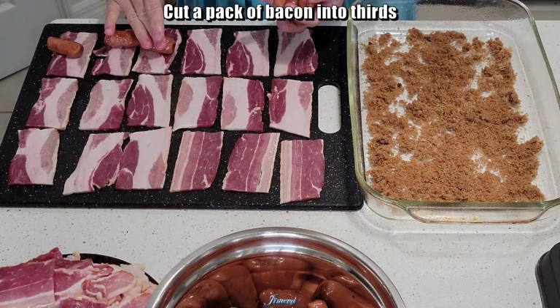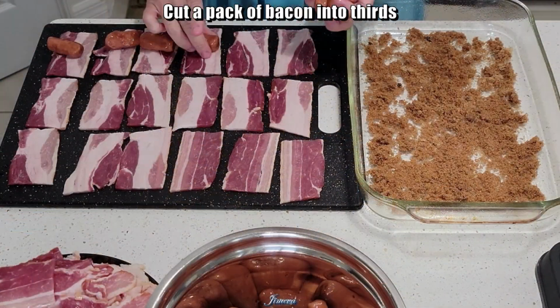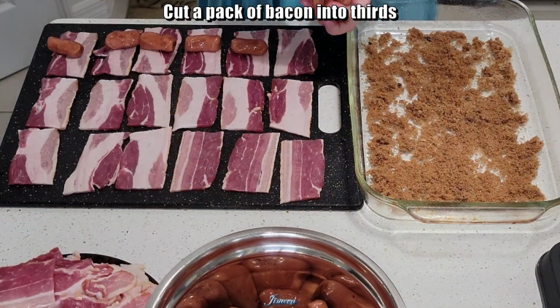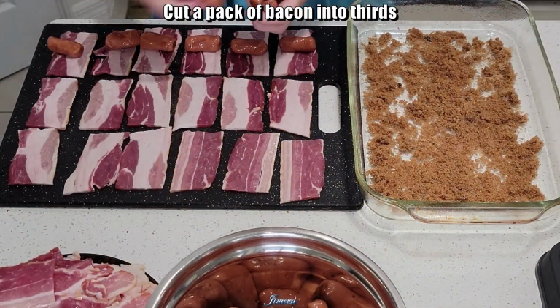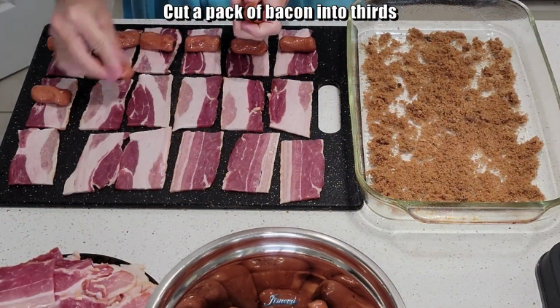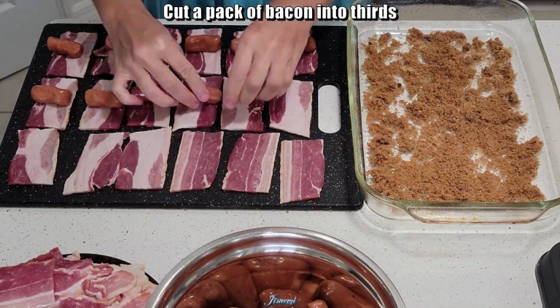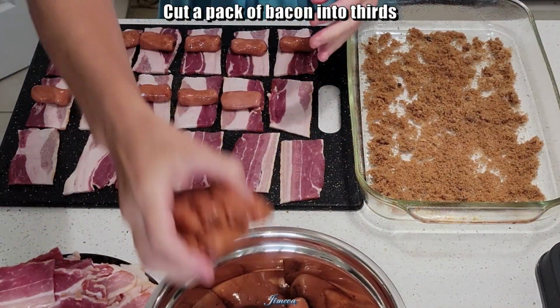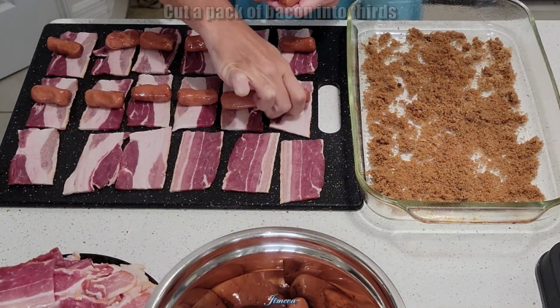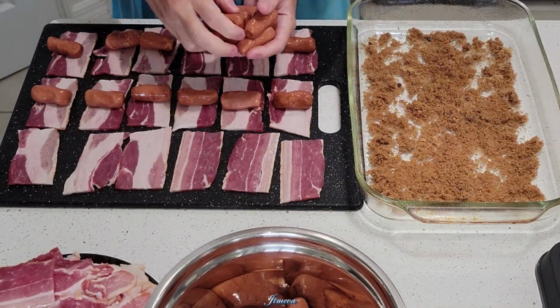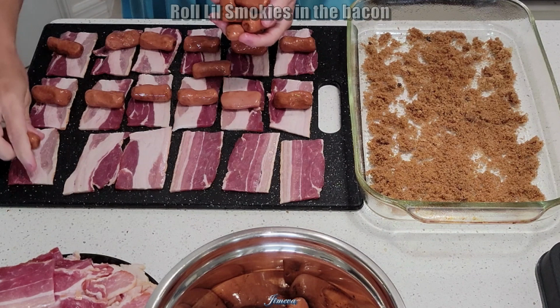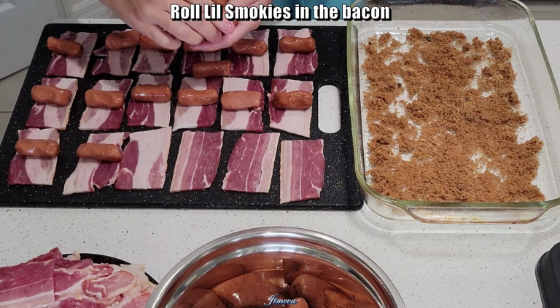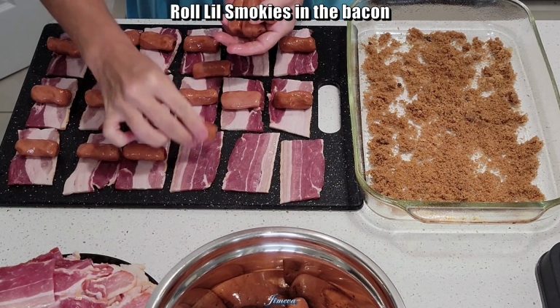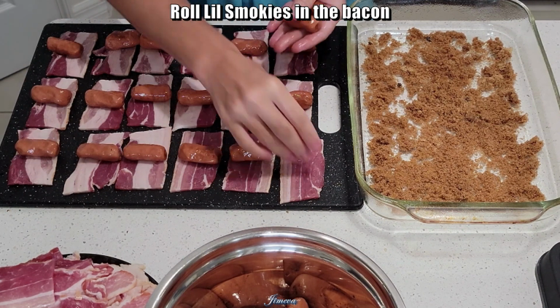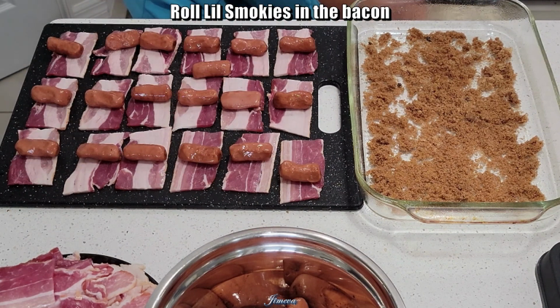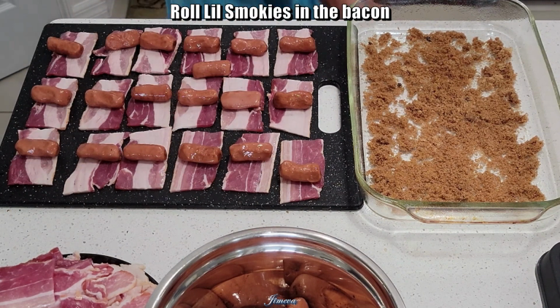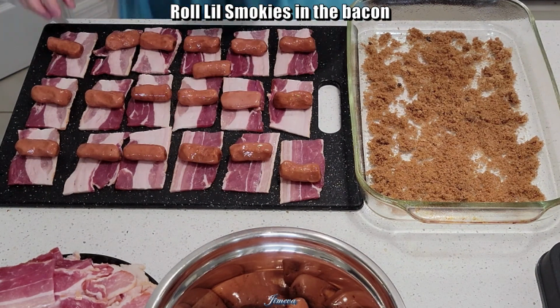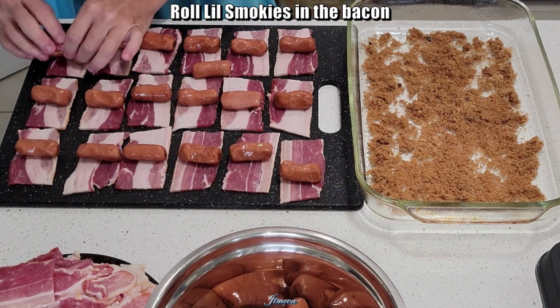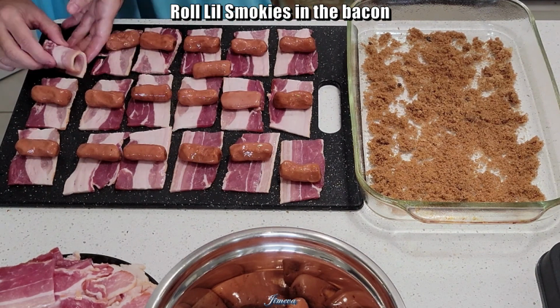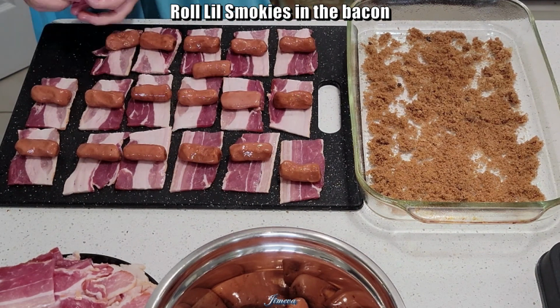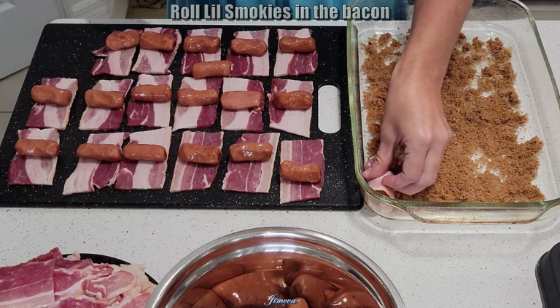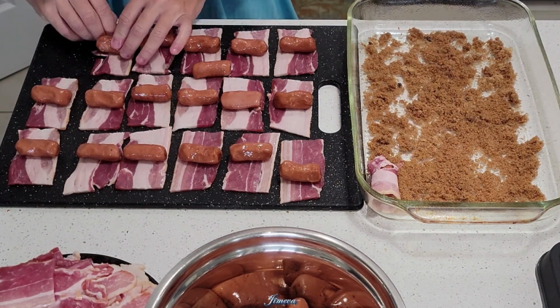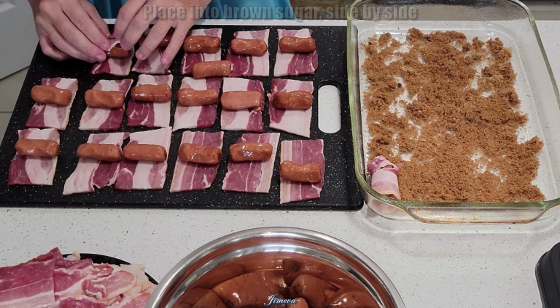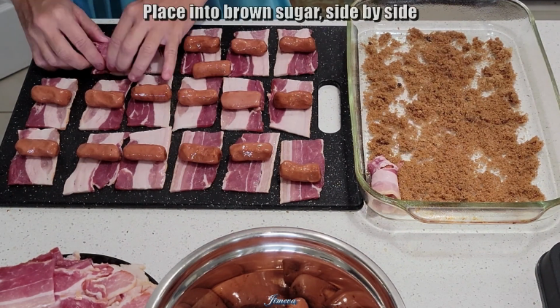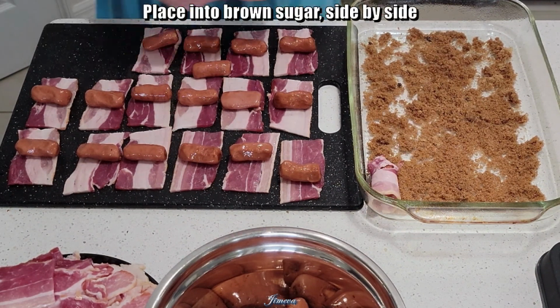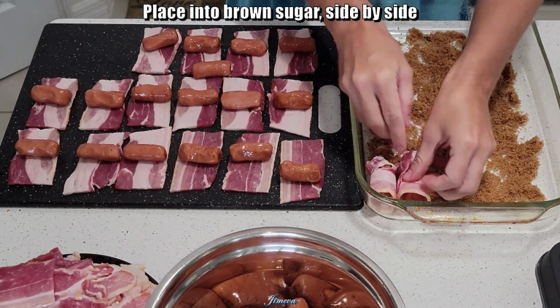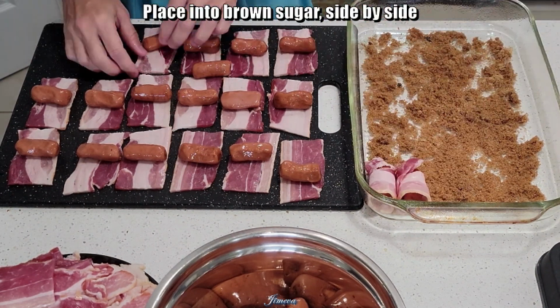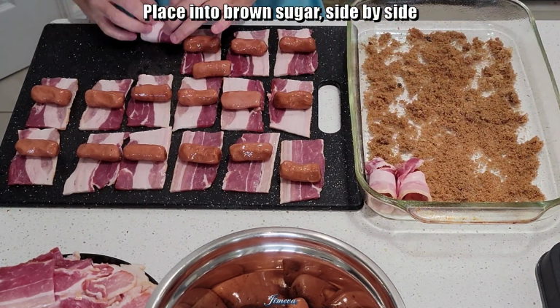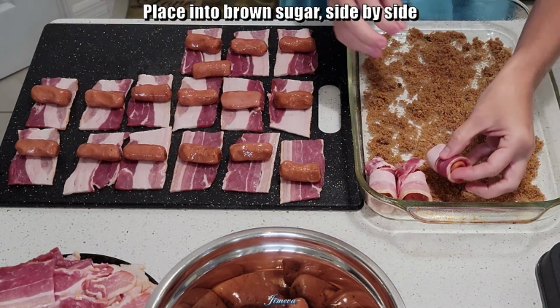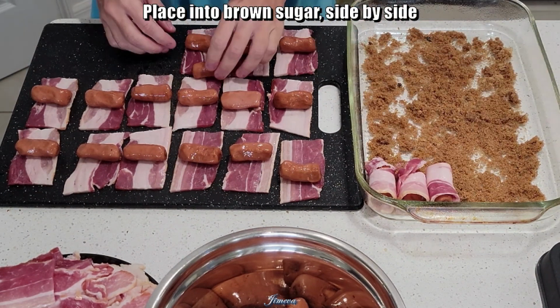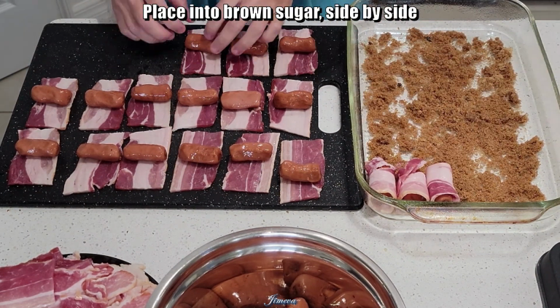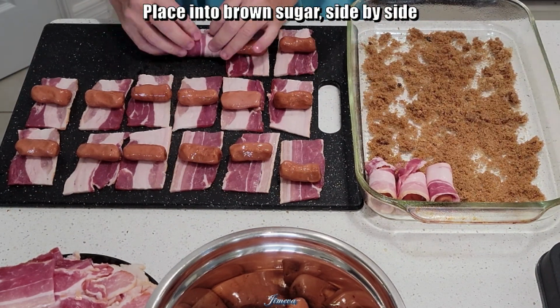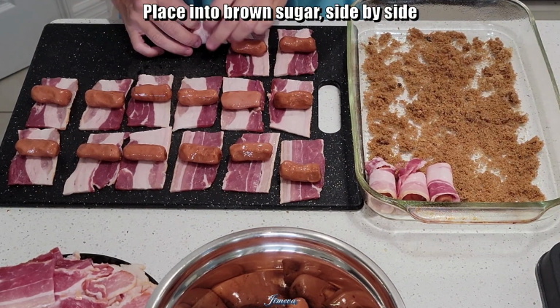Cut a pack of bacon into thirds. Roll Little Smokies in the bacon, then place them into your brown sugar side by side.